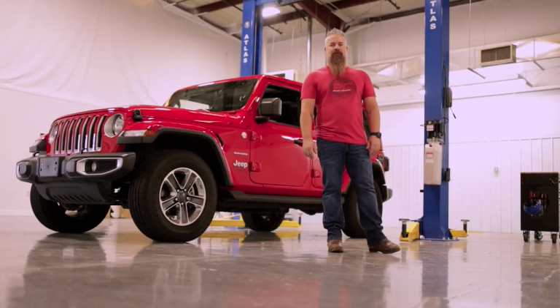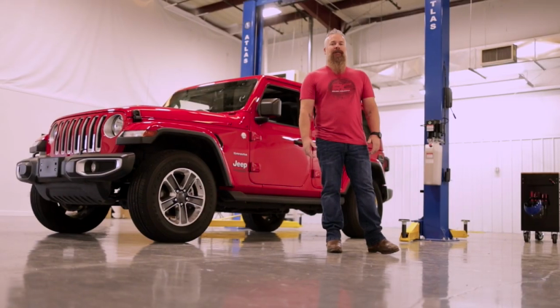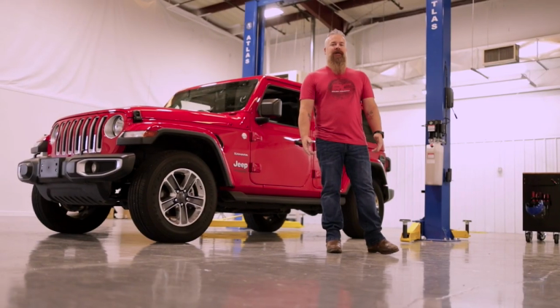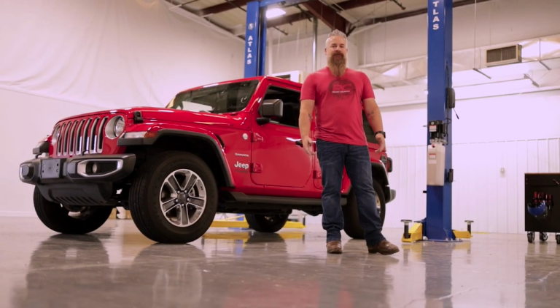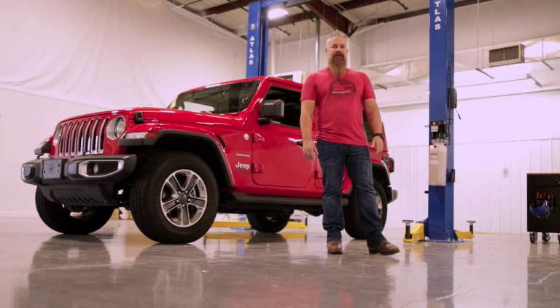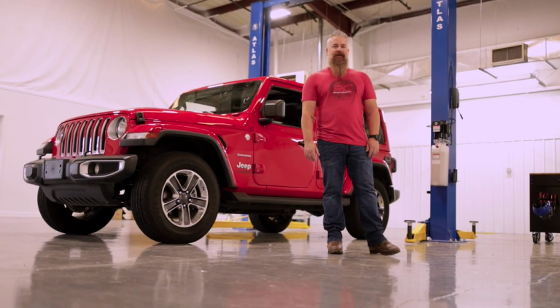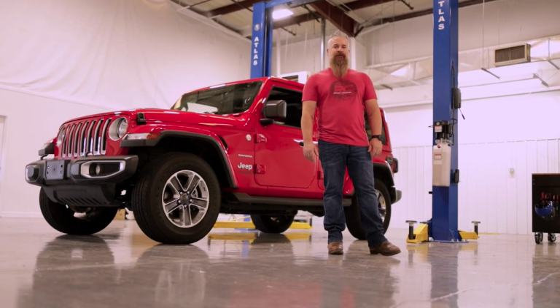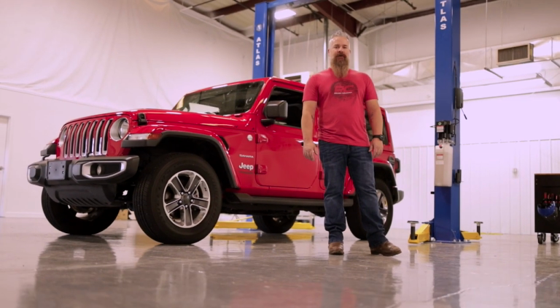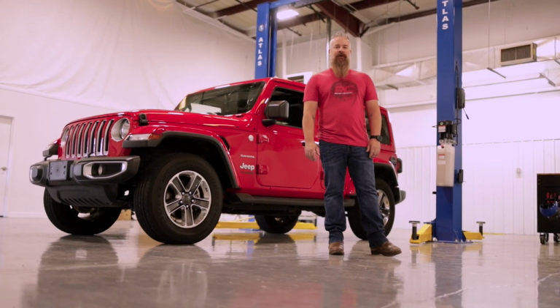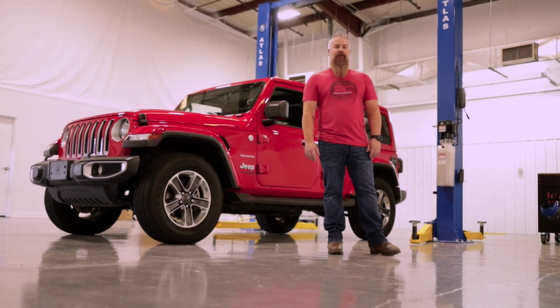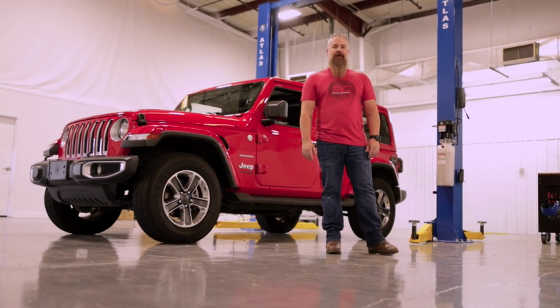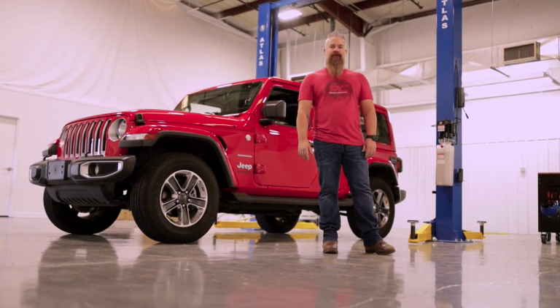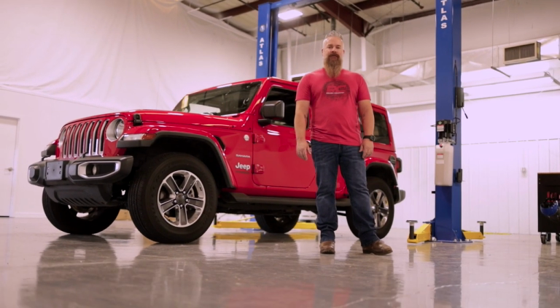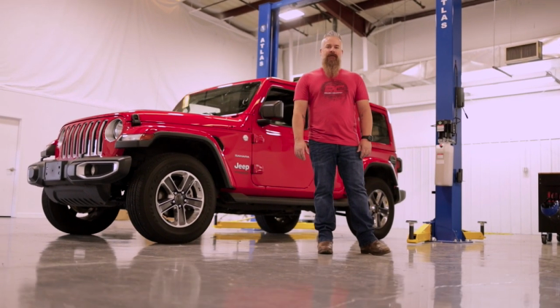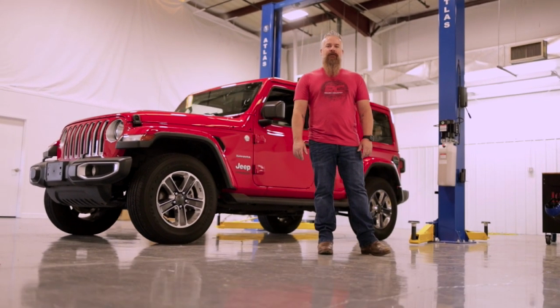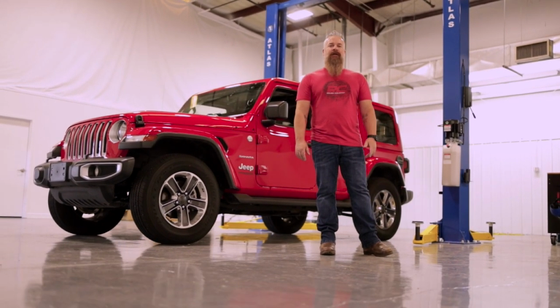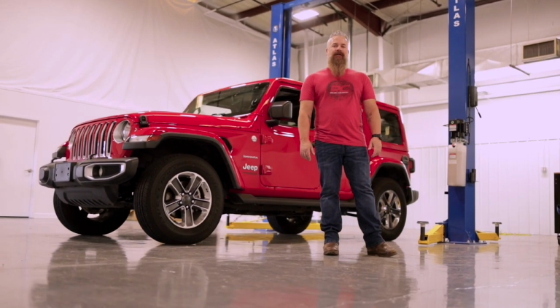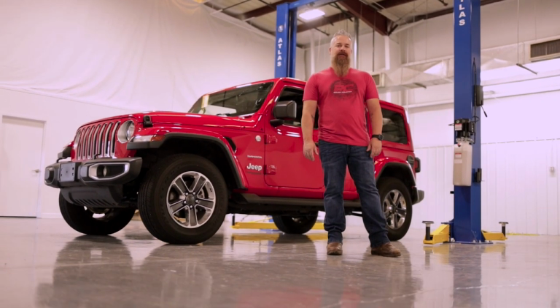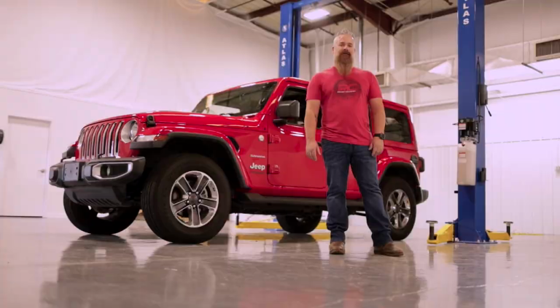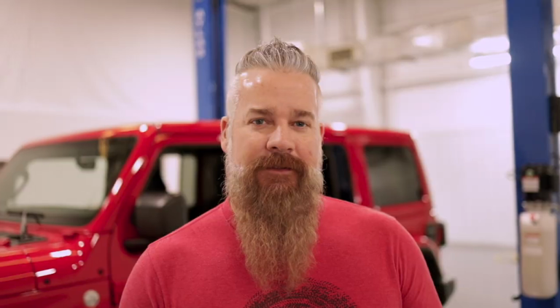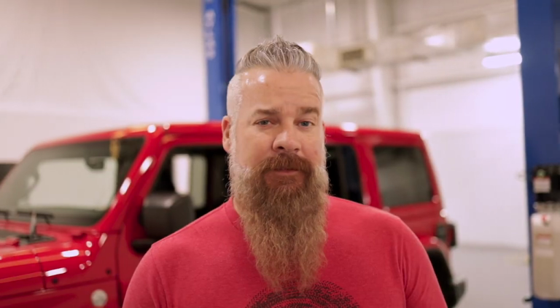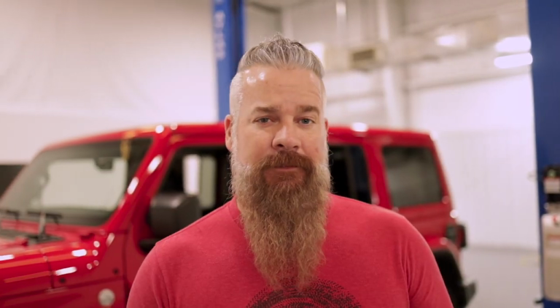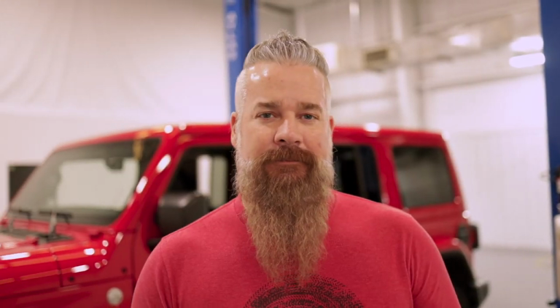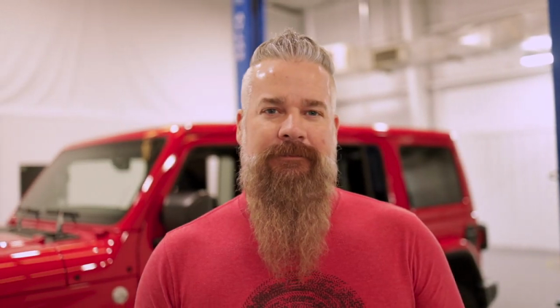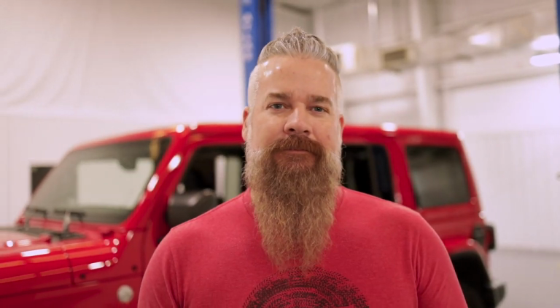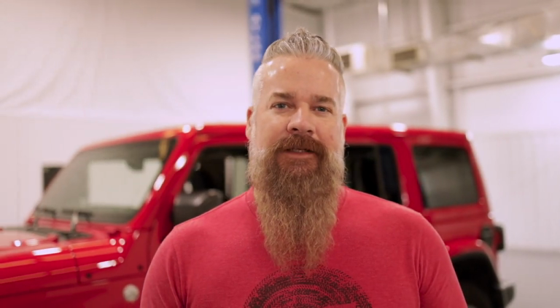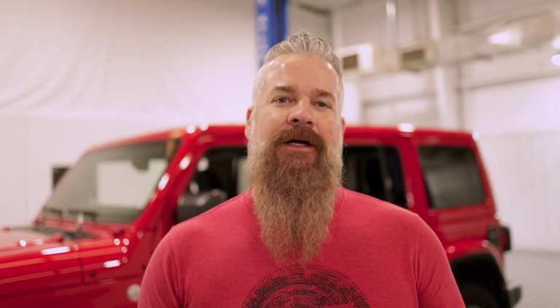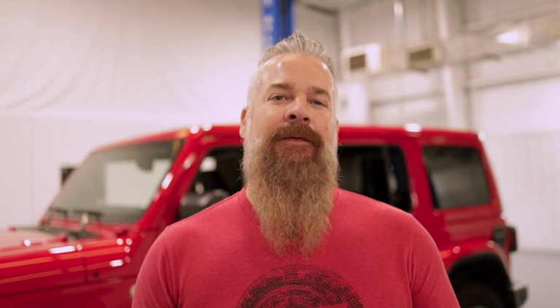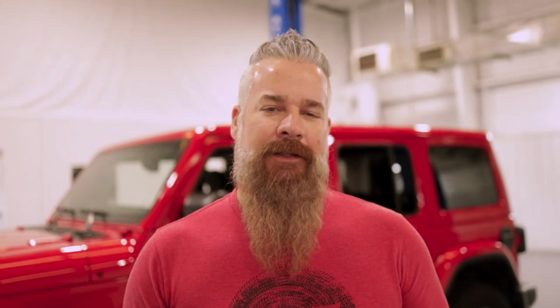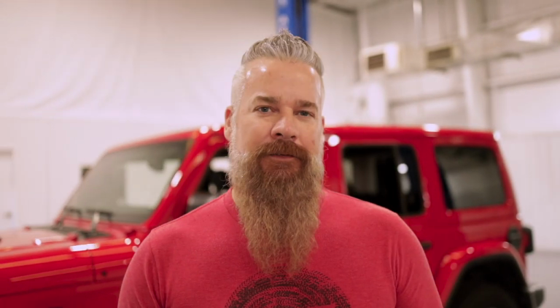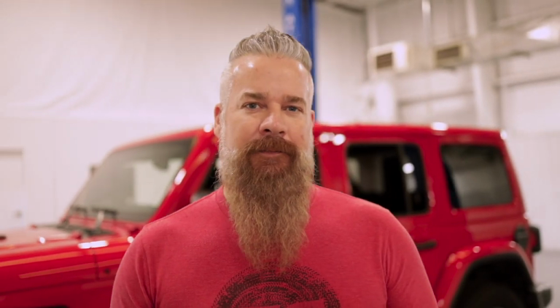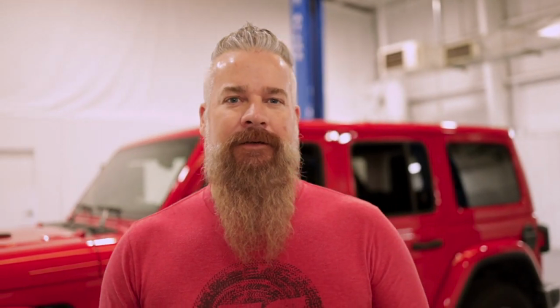Those are my picks for JL interior upgrades. What do you guys think? Did I miss one? Leave a comment below and let me know.